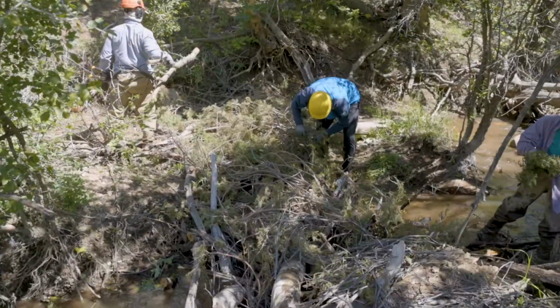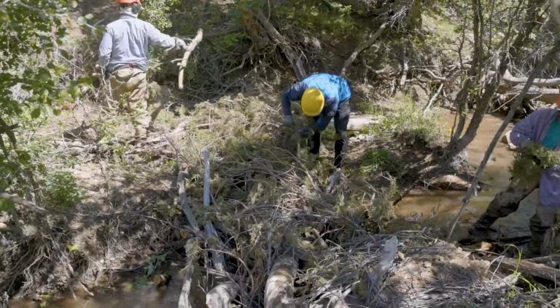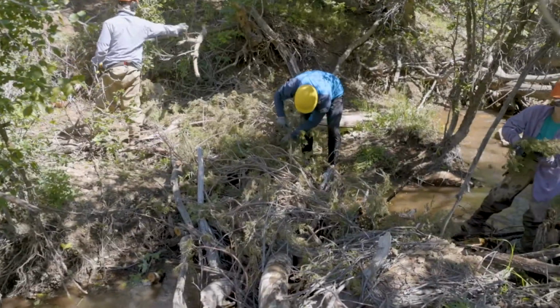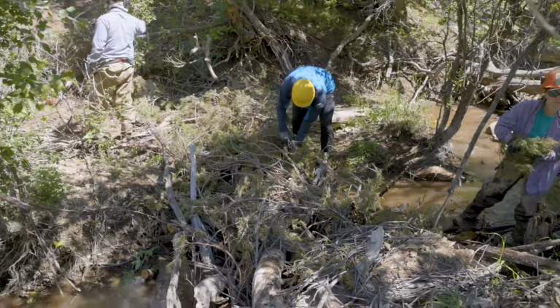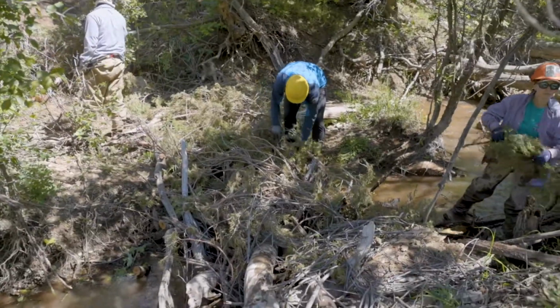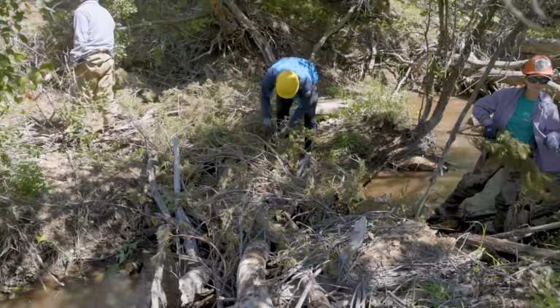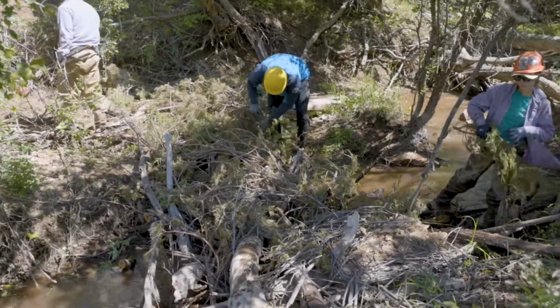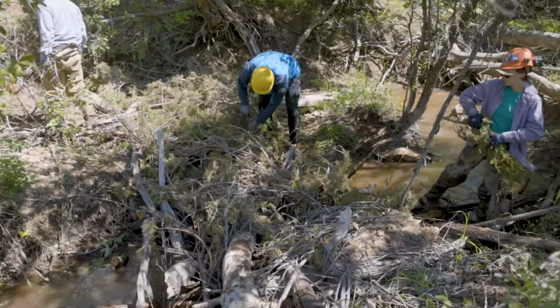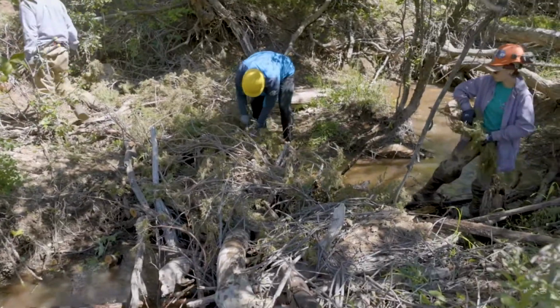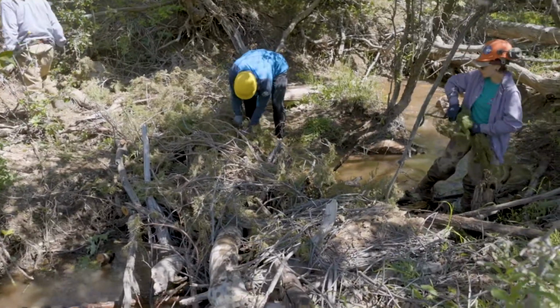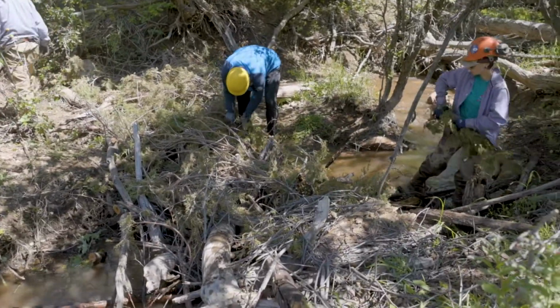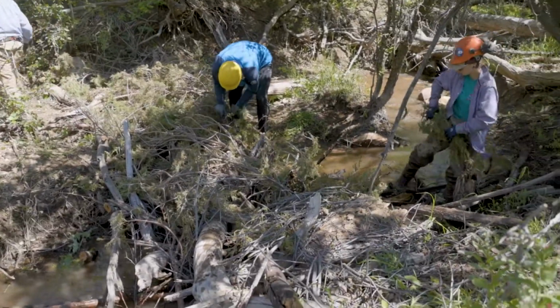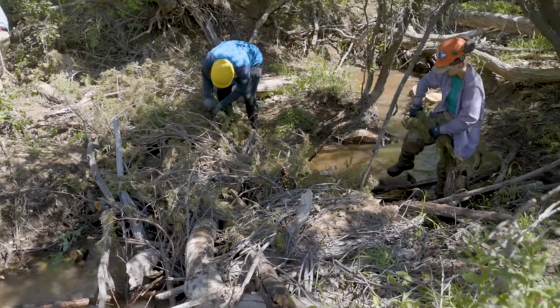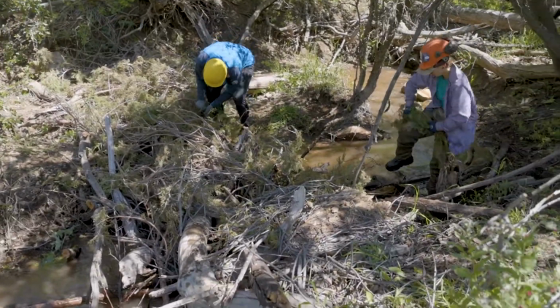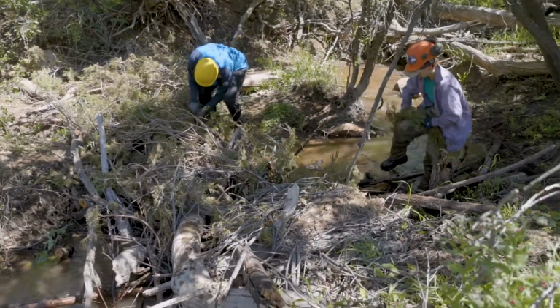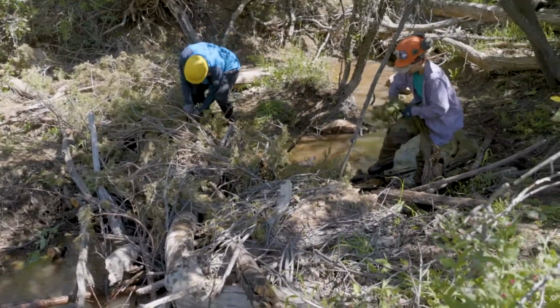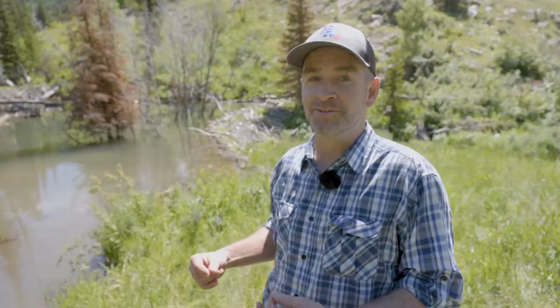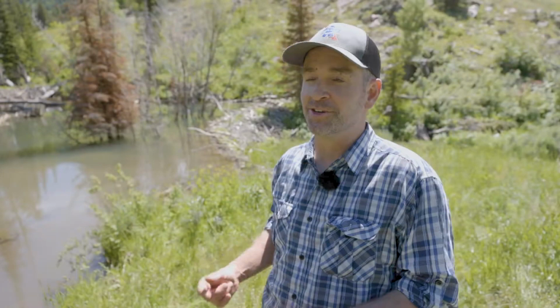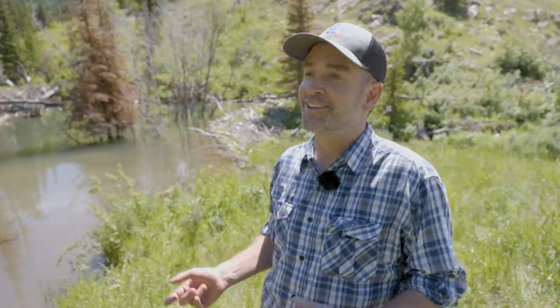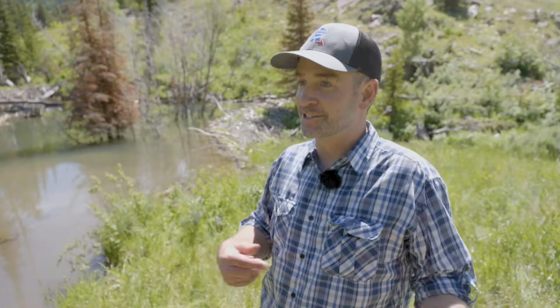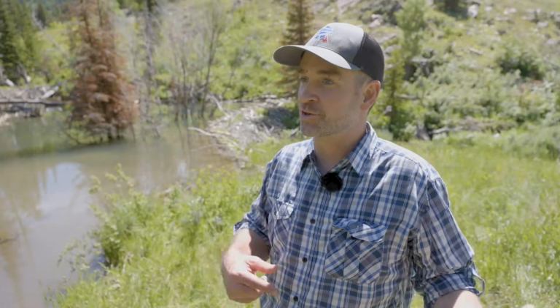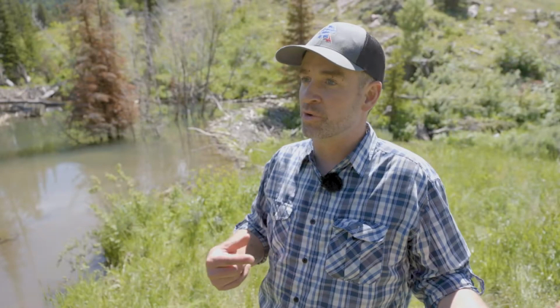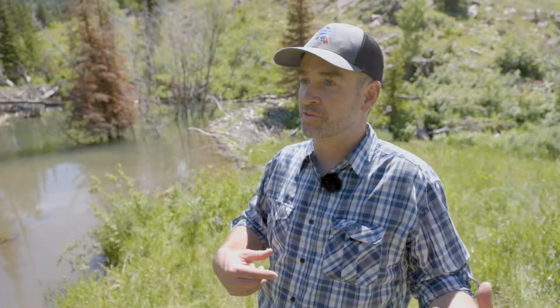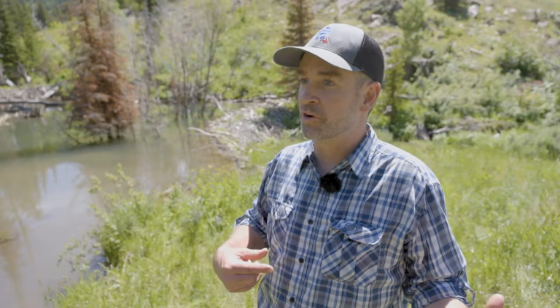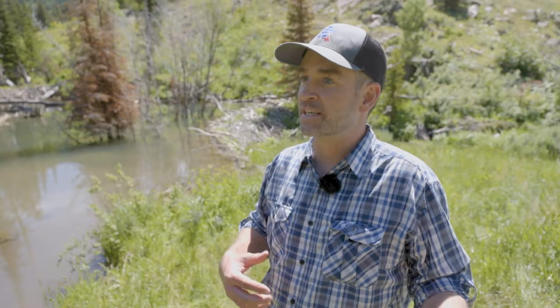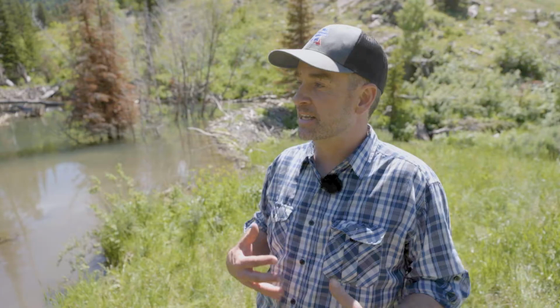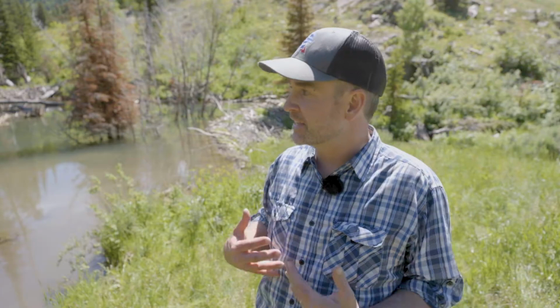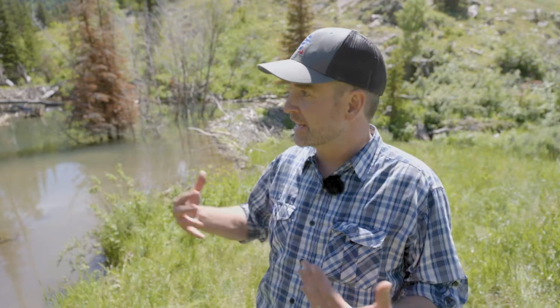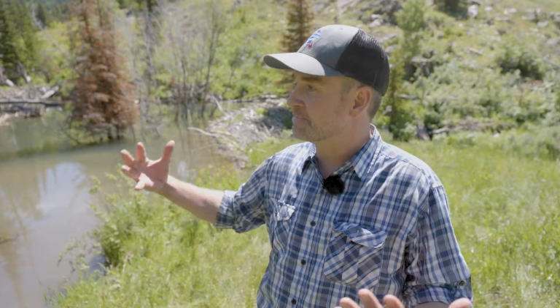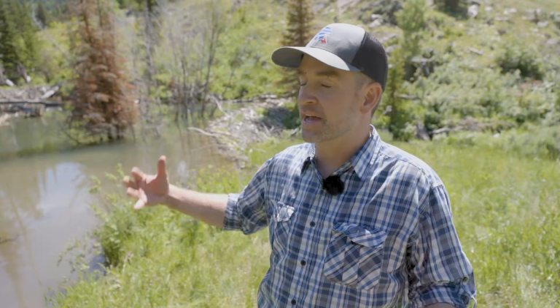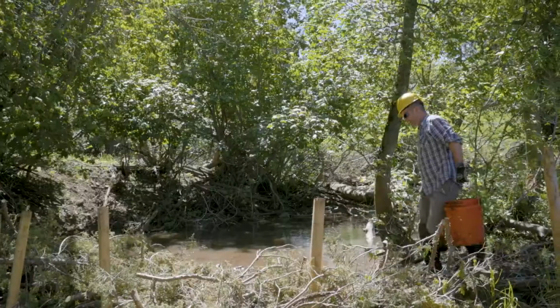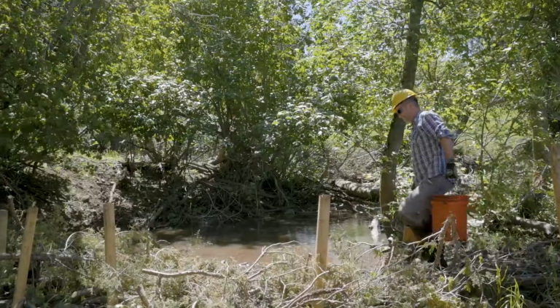Why are we doing it? What are we trying to attract? We're trying to attract beaver to do the work for us and then to keep that going.